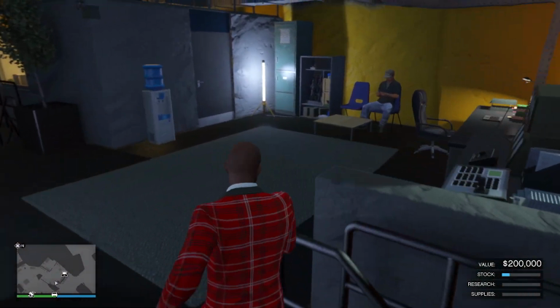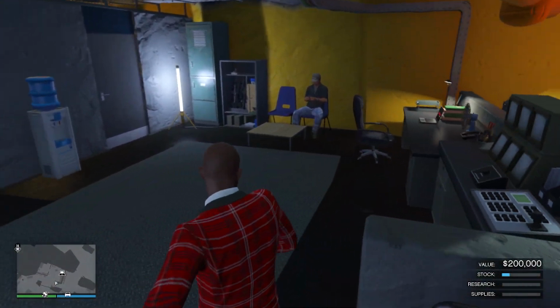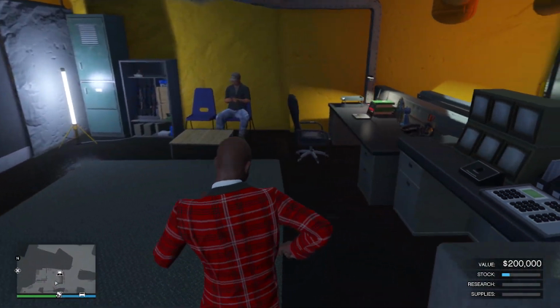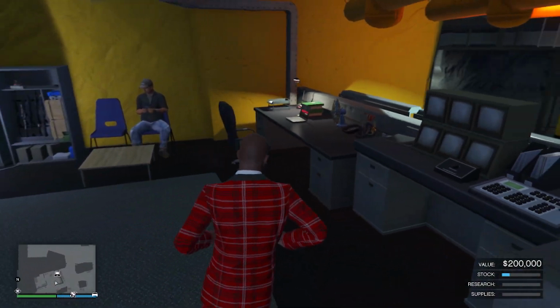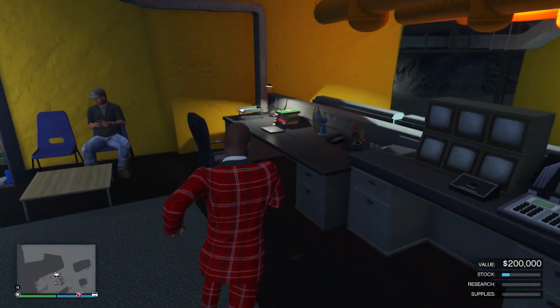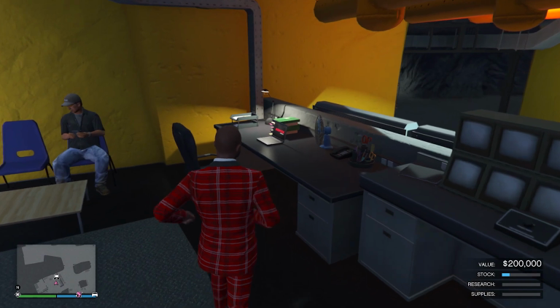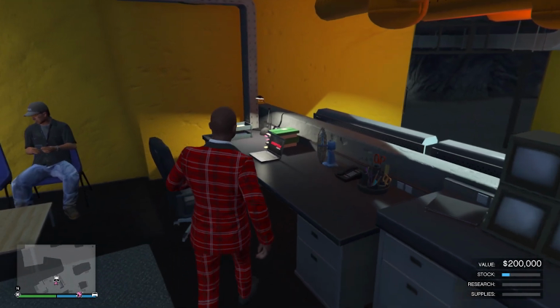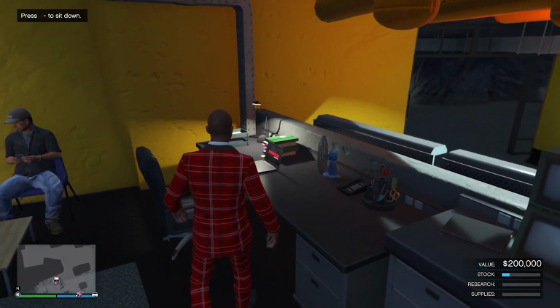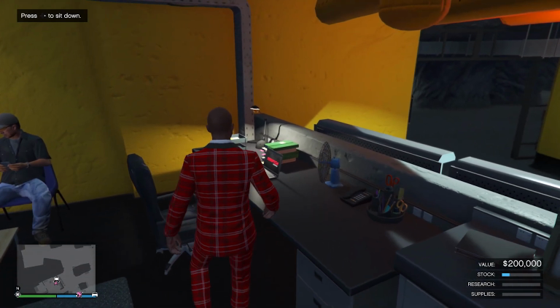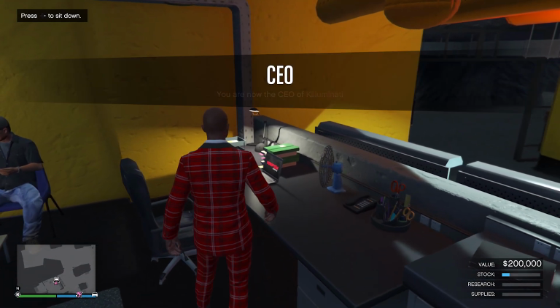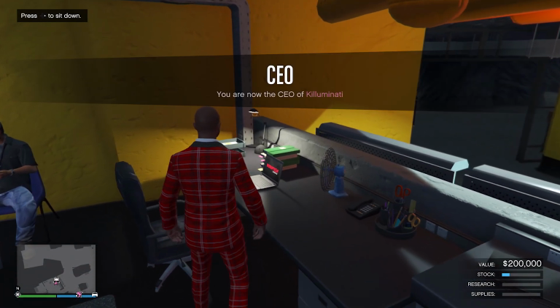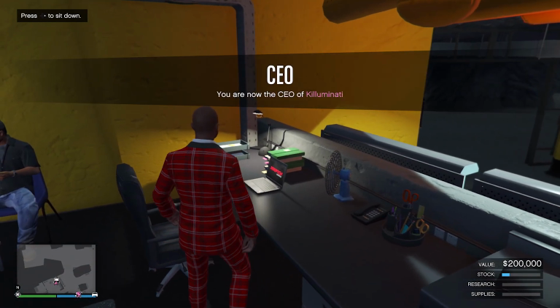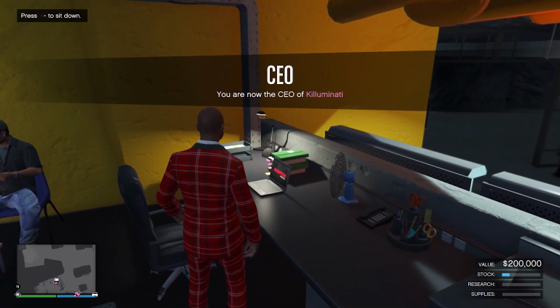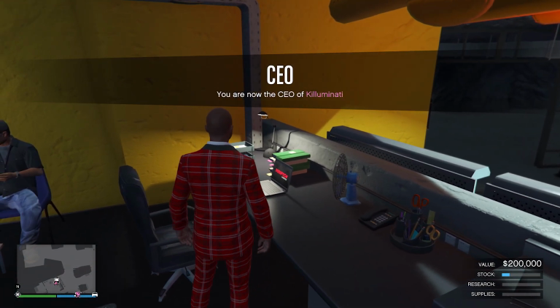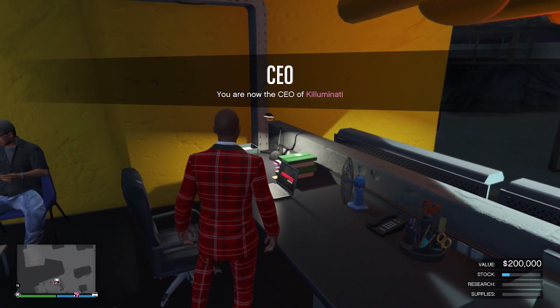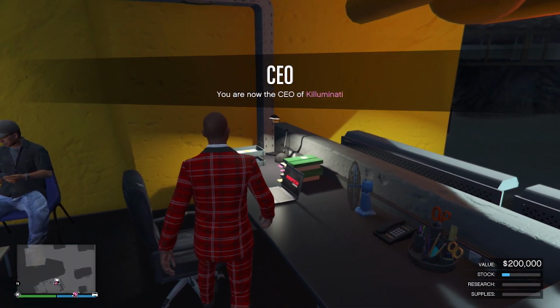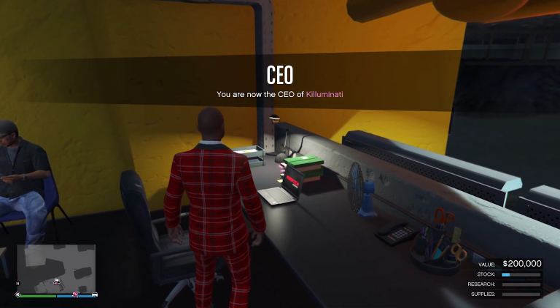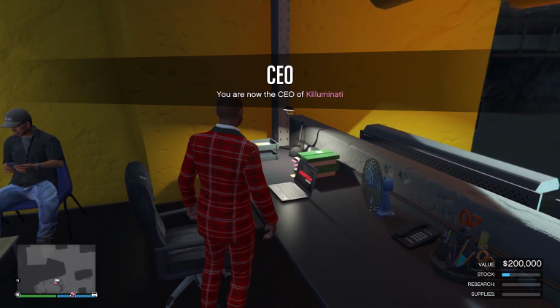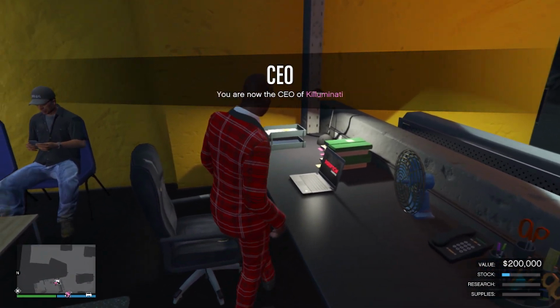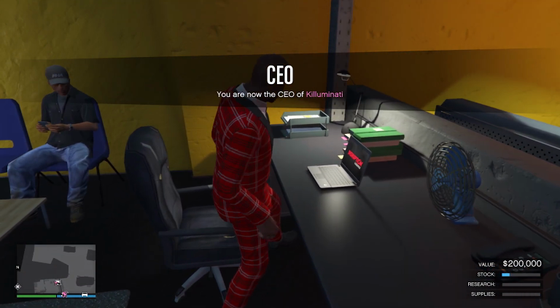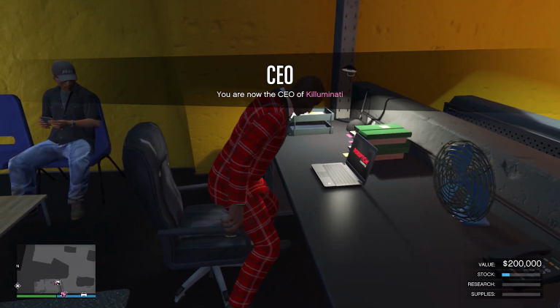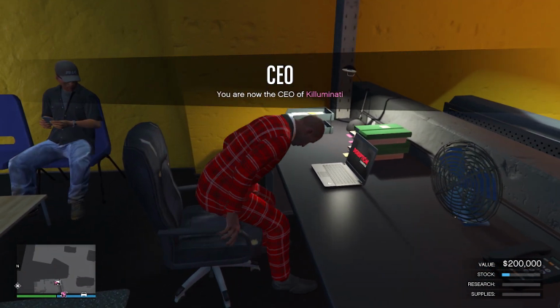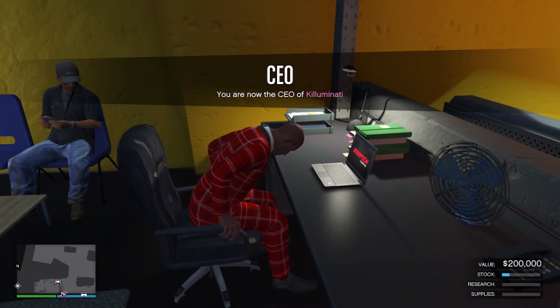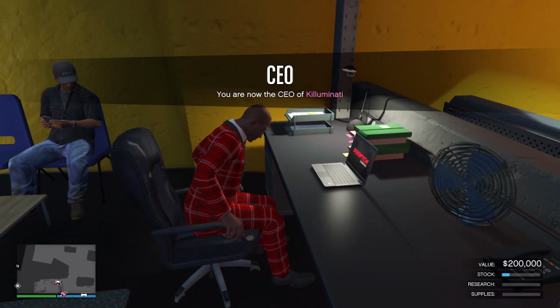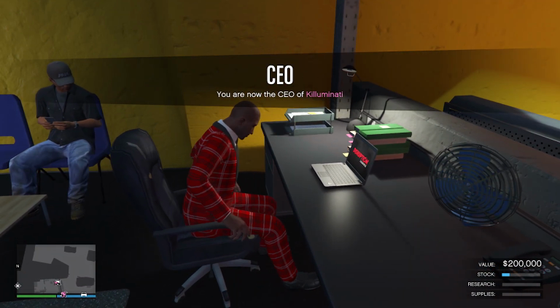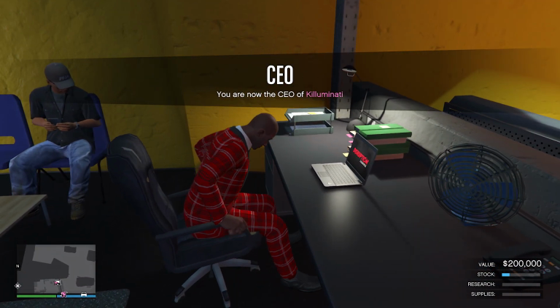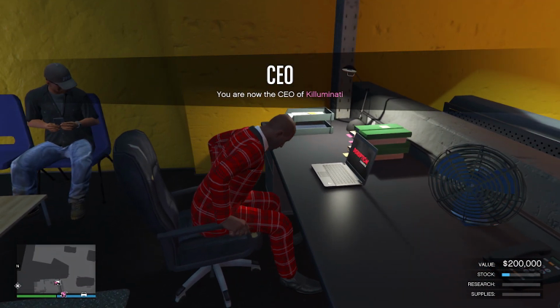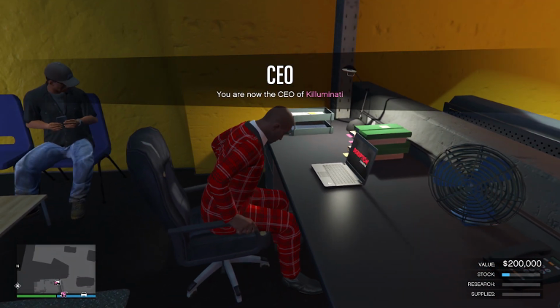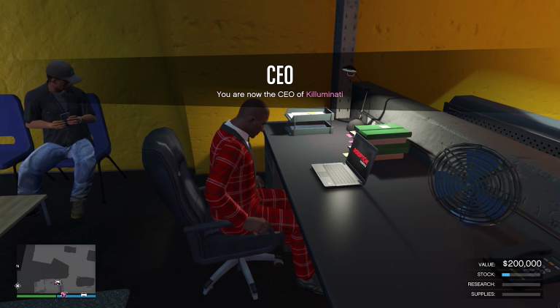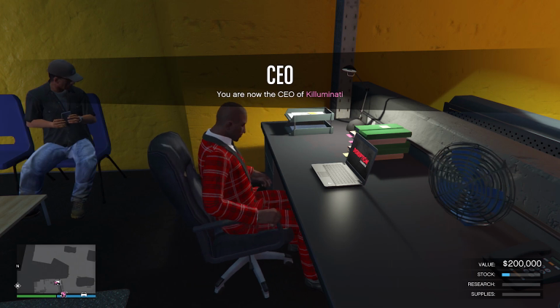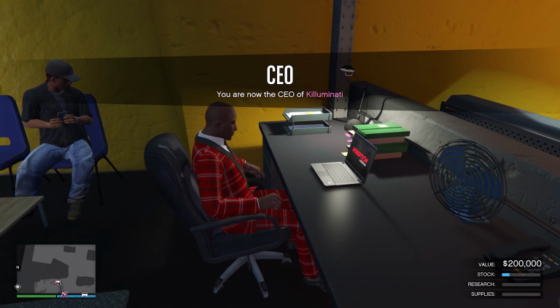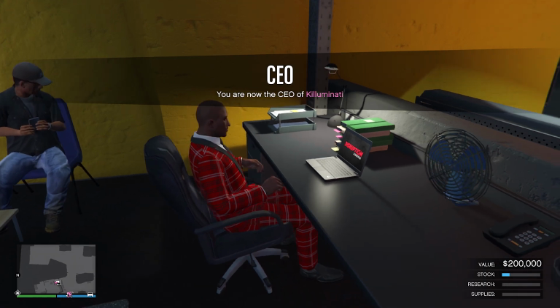When inside your bunker, head over to the computer. To access this computer, you need to register as a CEO or a motorcycle club president.